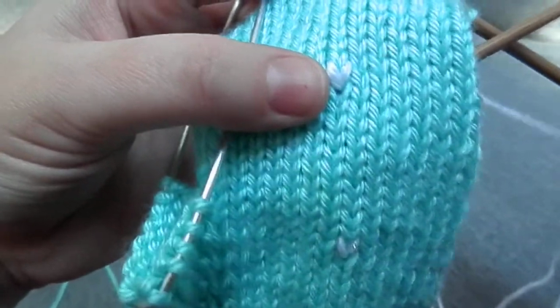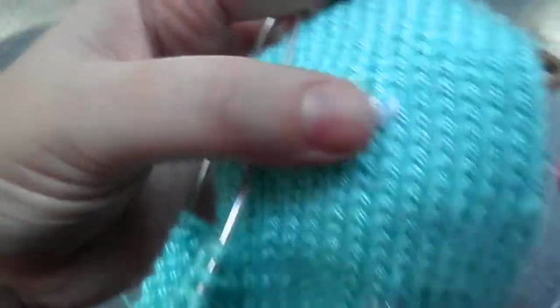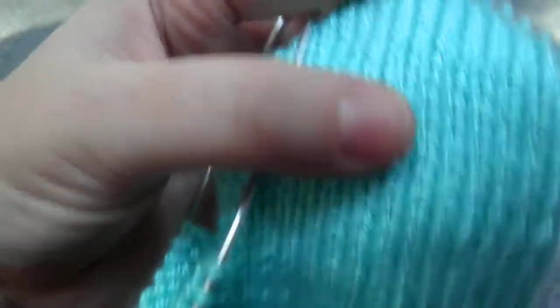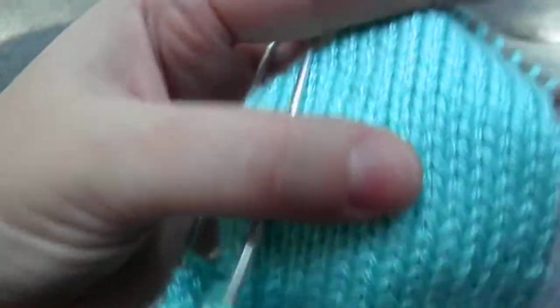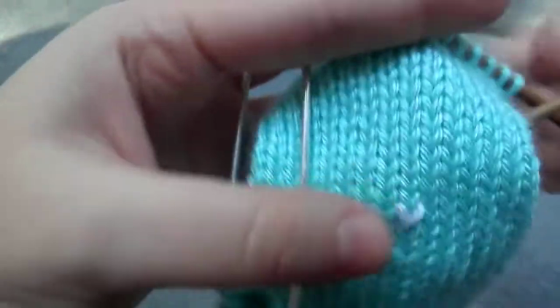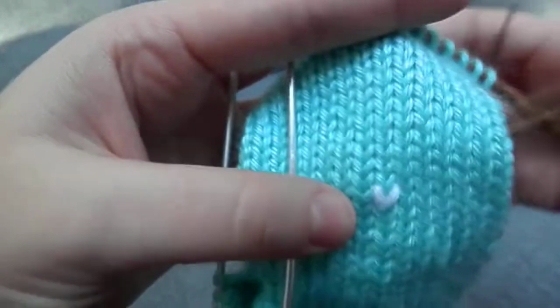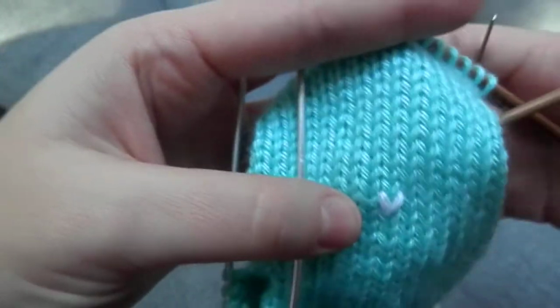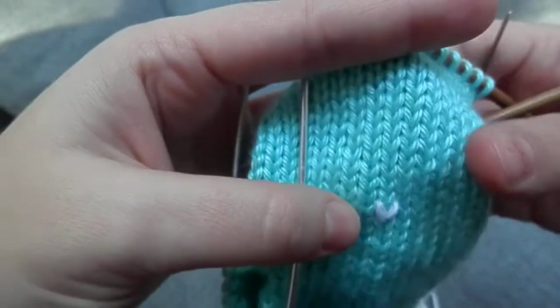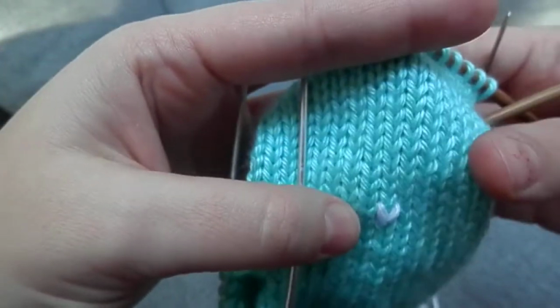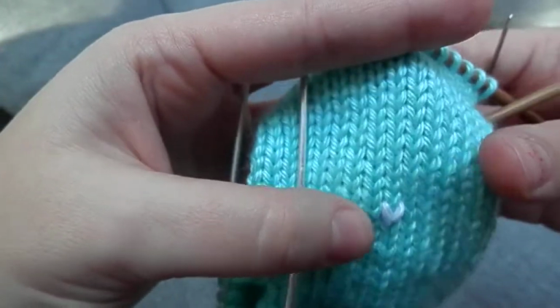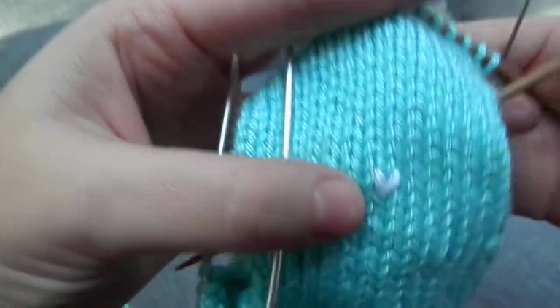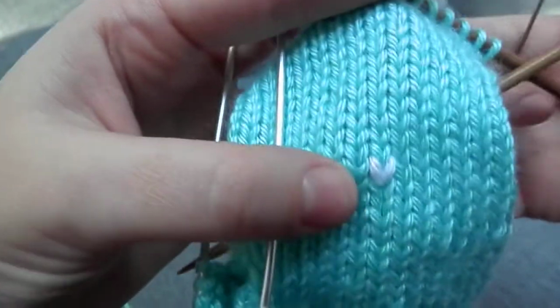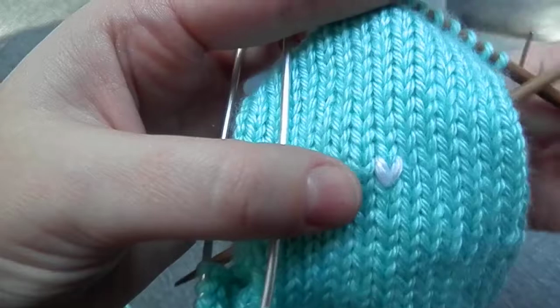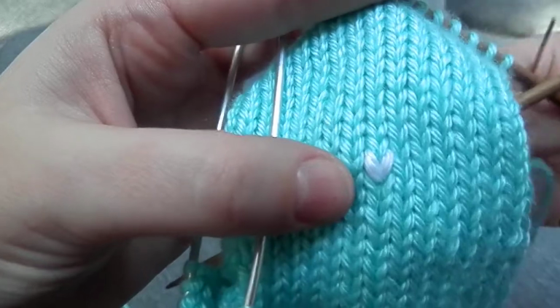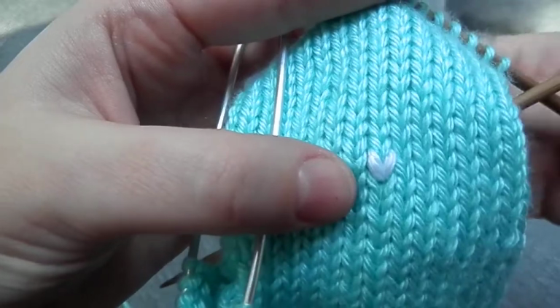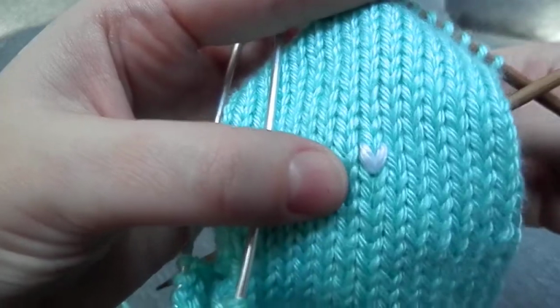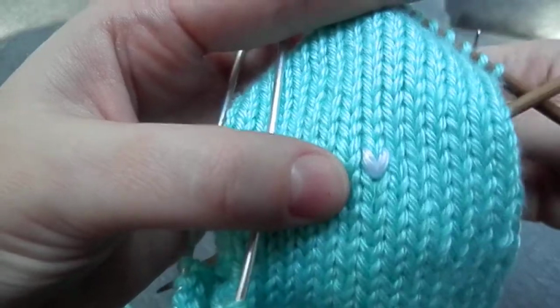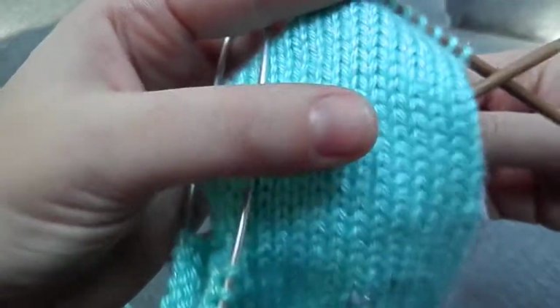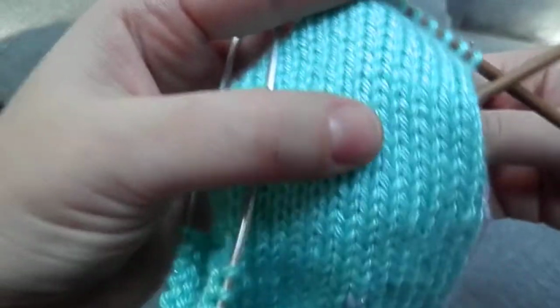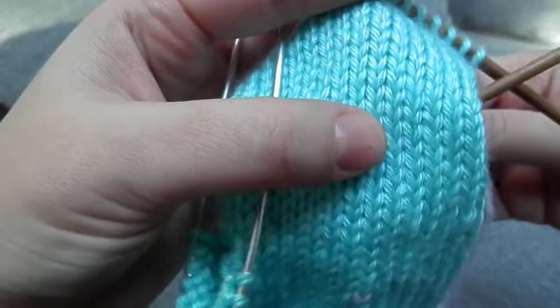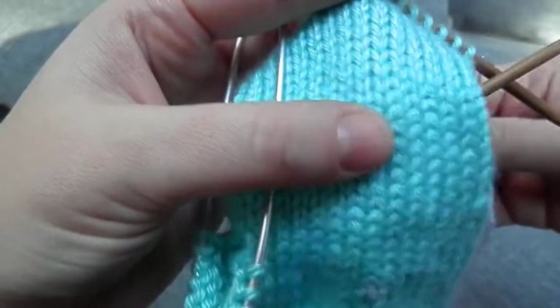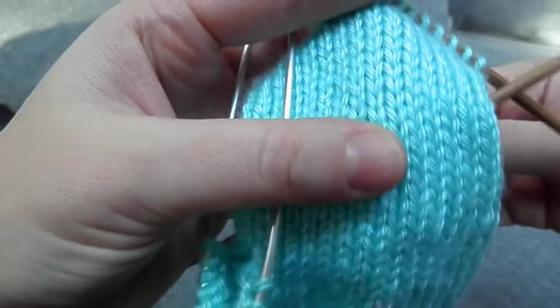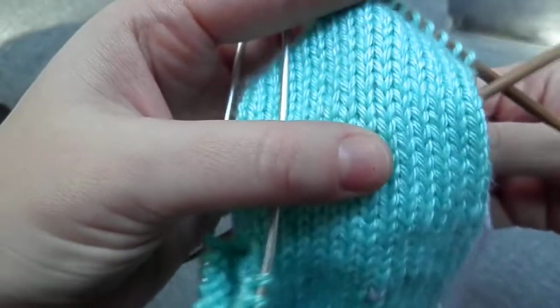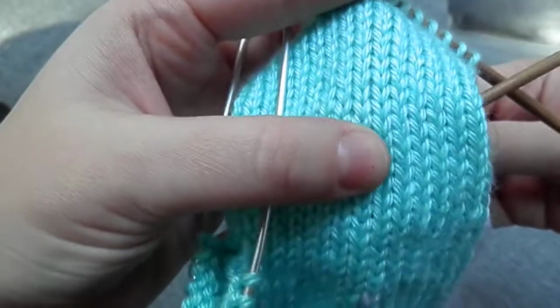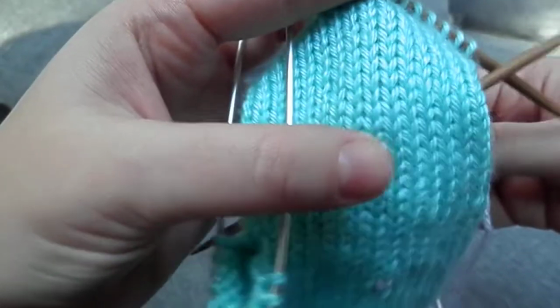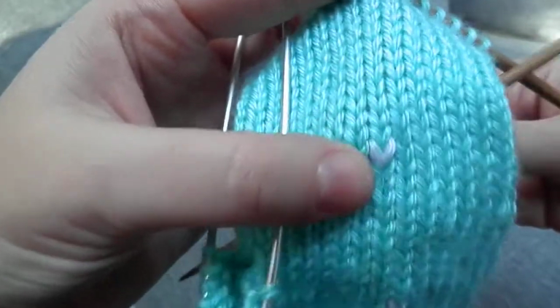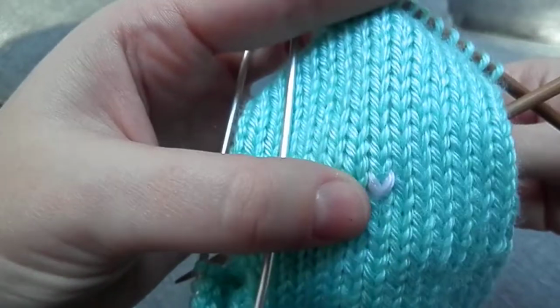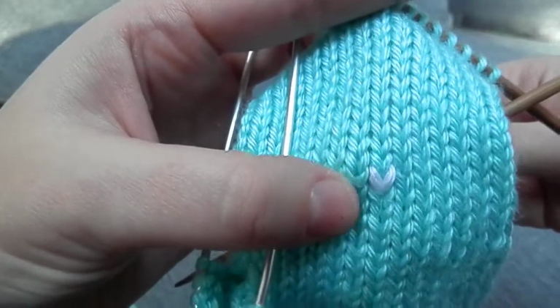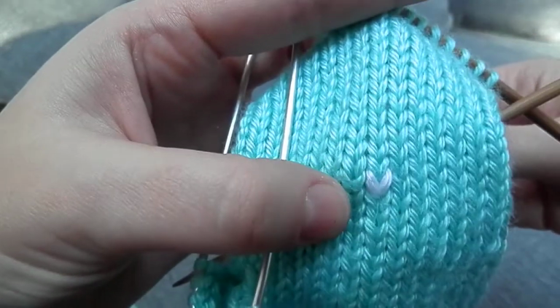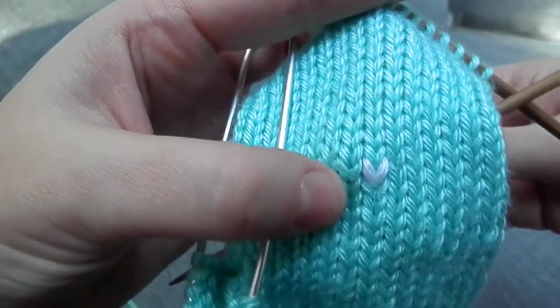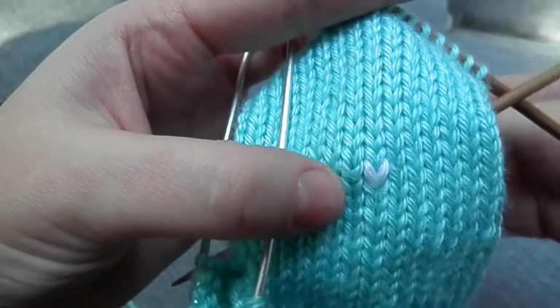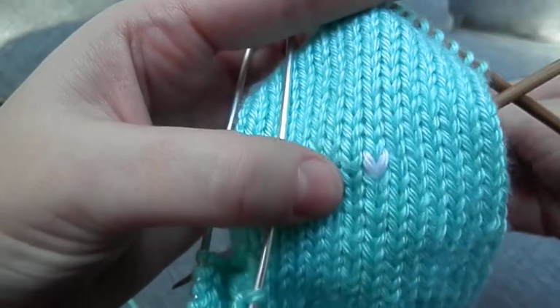And there is a duplicate stitch. Just remember not to pull it too snug — if you do, it will cause your fabric to pucker.